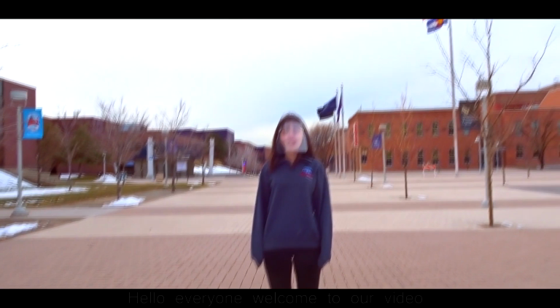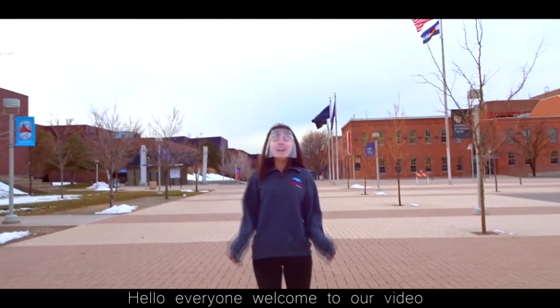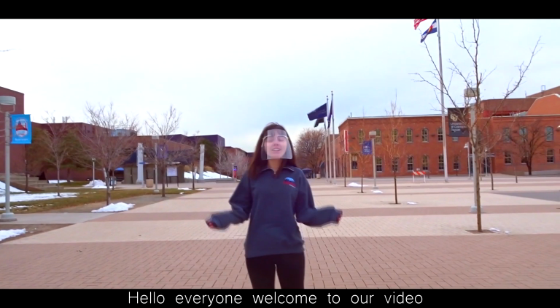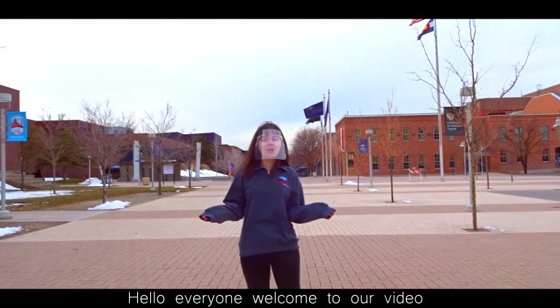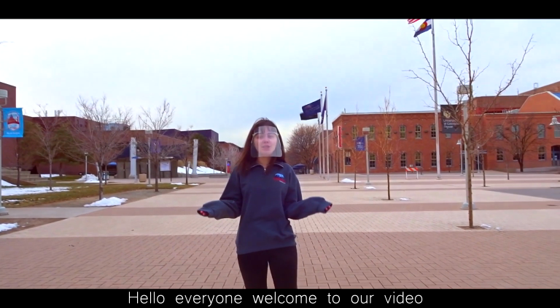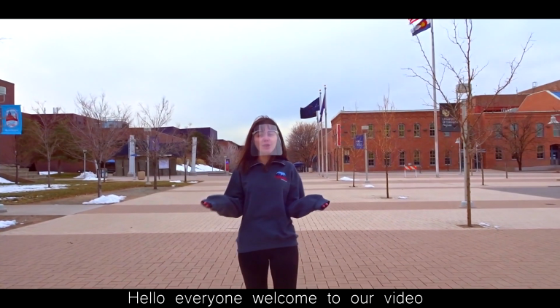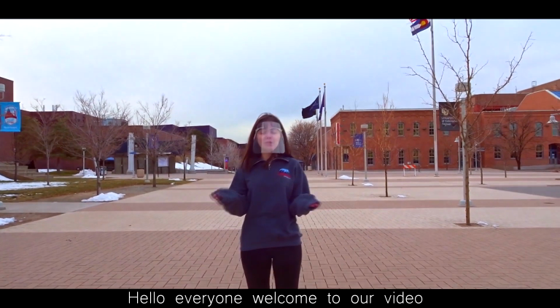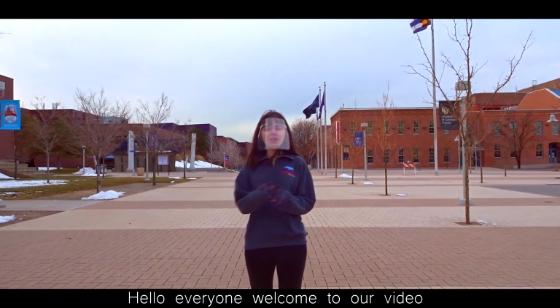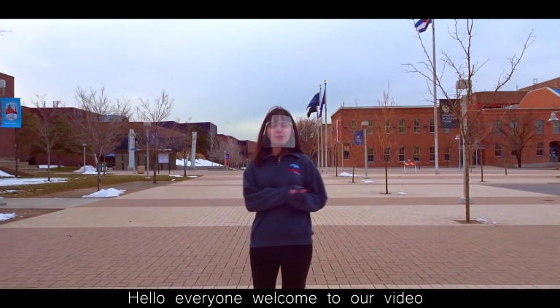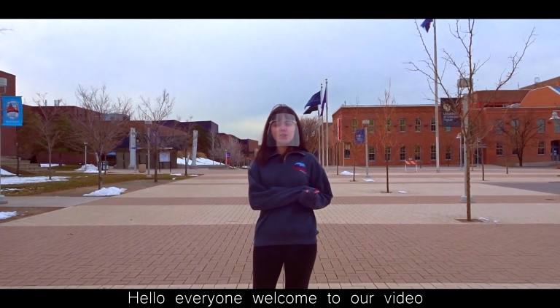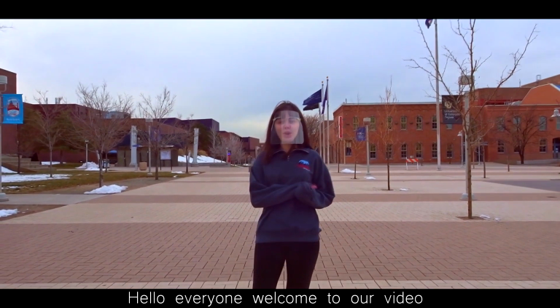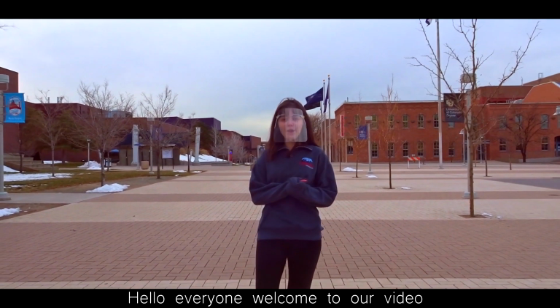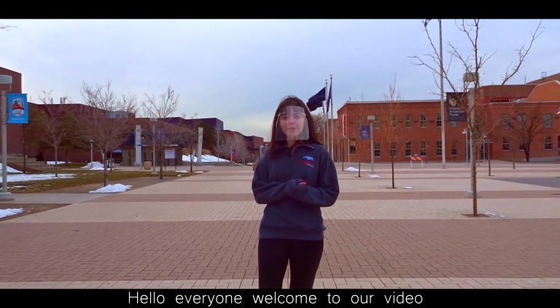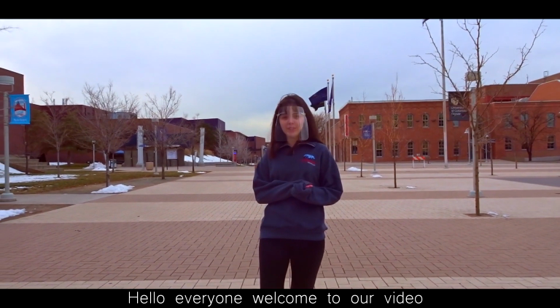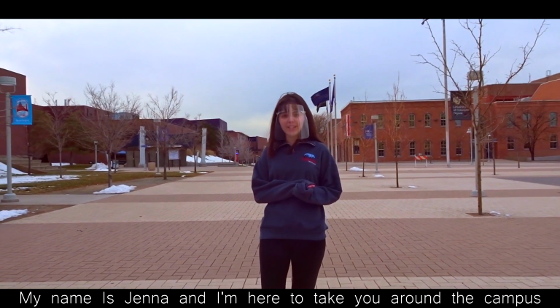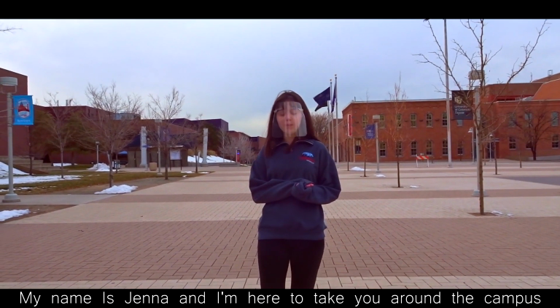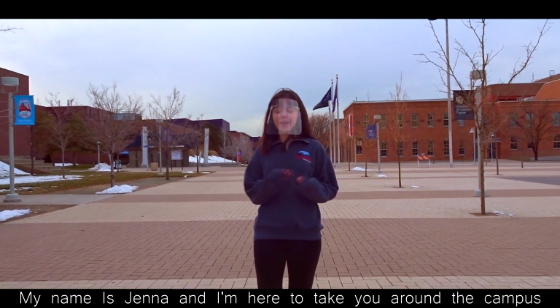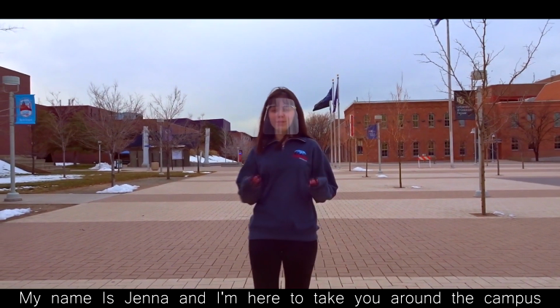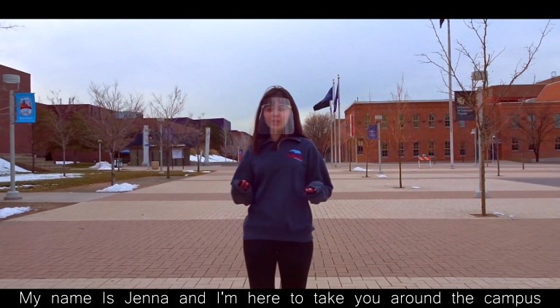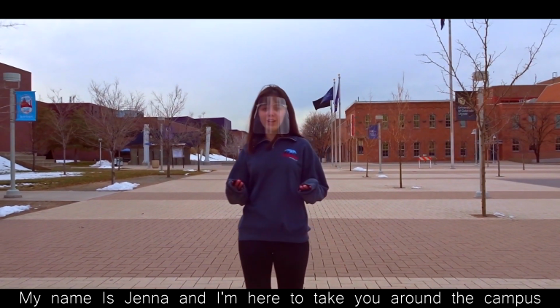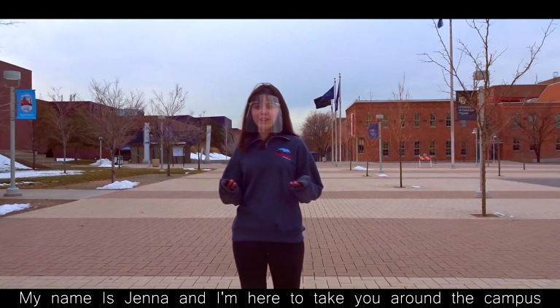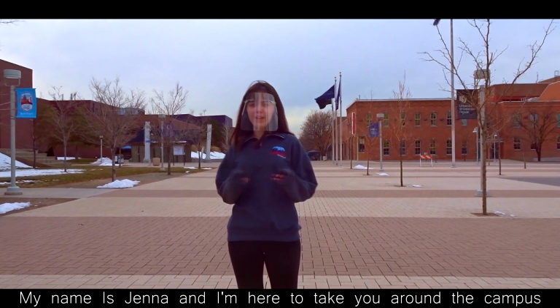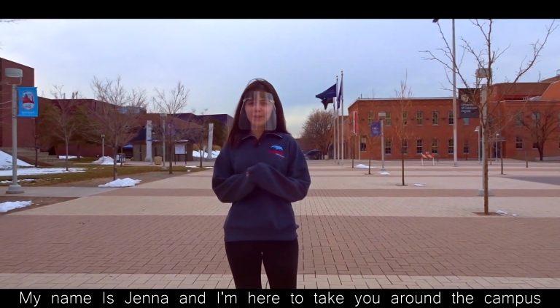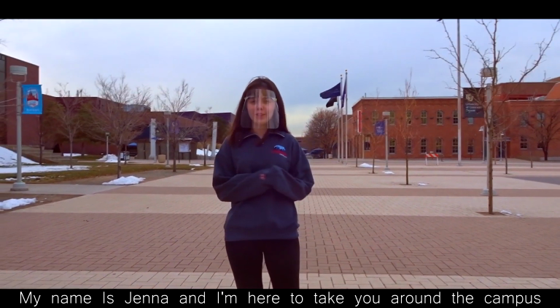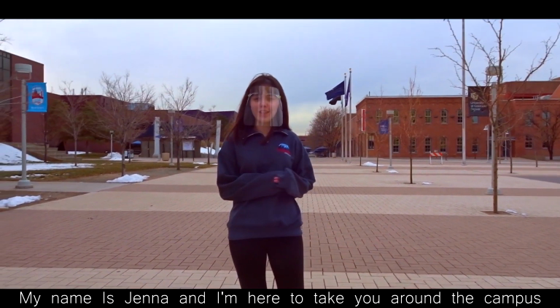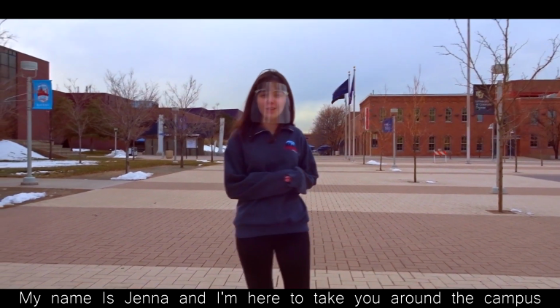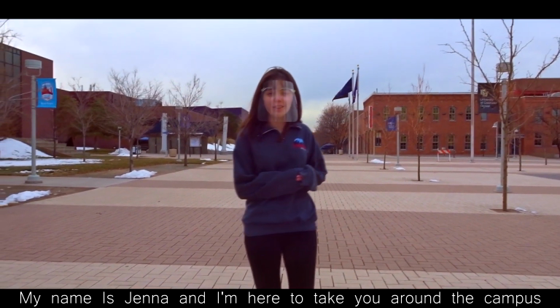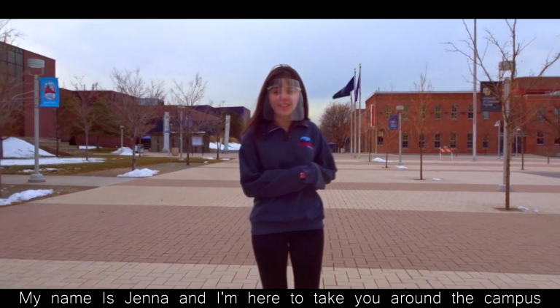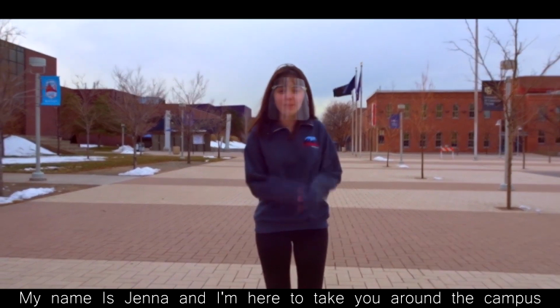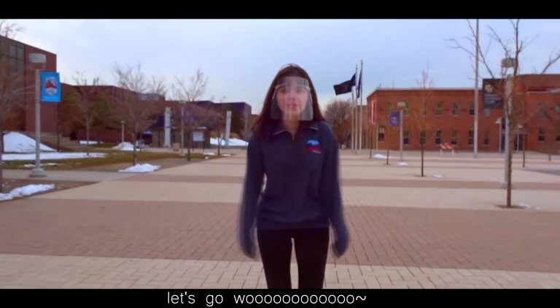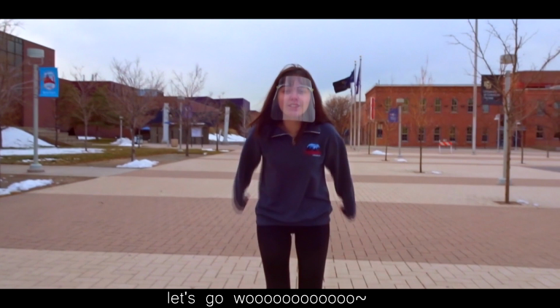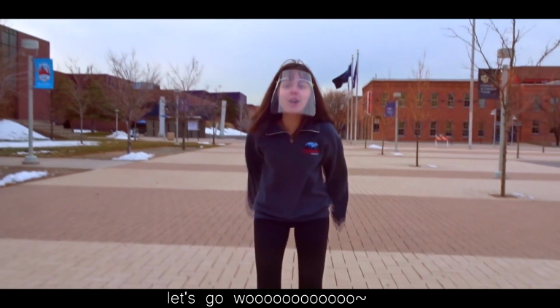Hello everyone! Welcome to our video. My name is Jenna and I'm here to take you around the campus. Let's go!